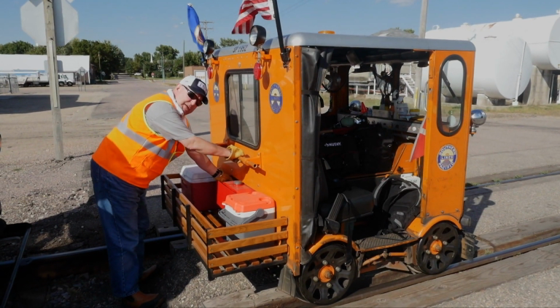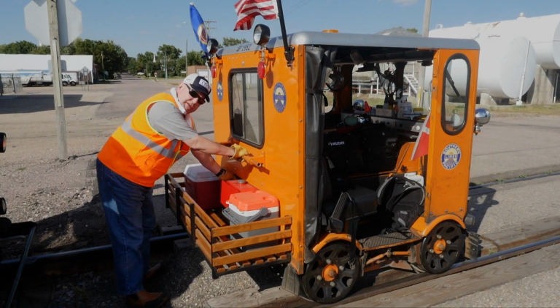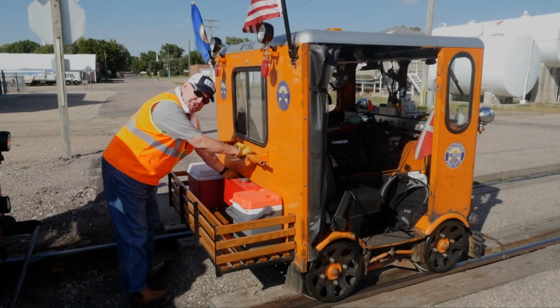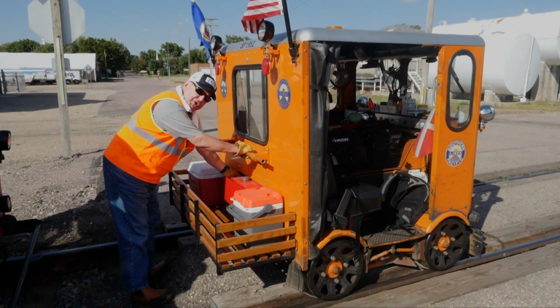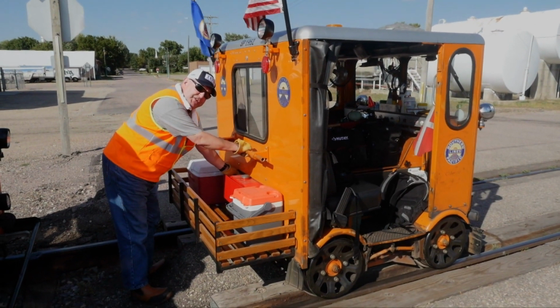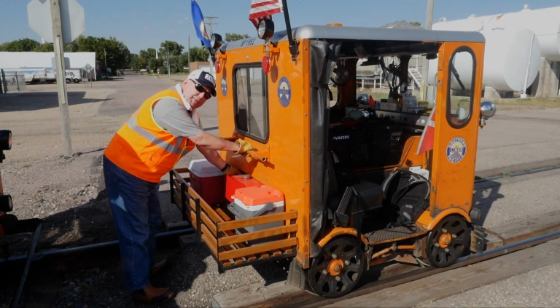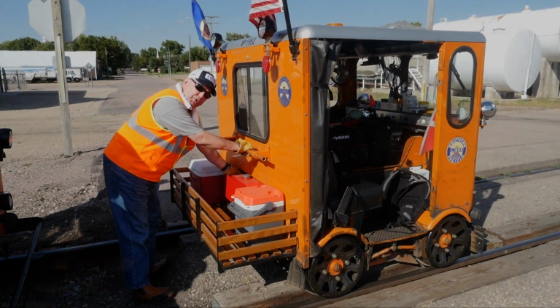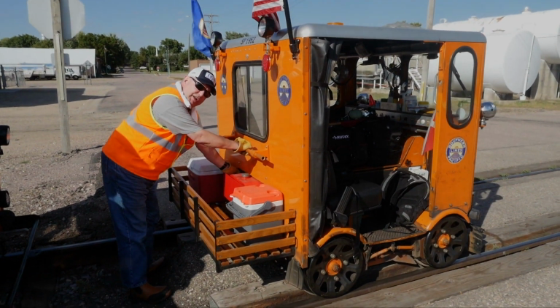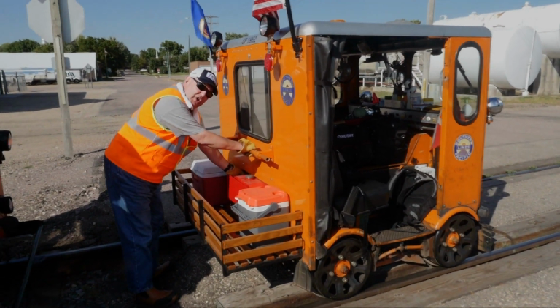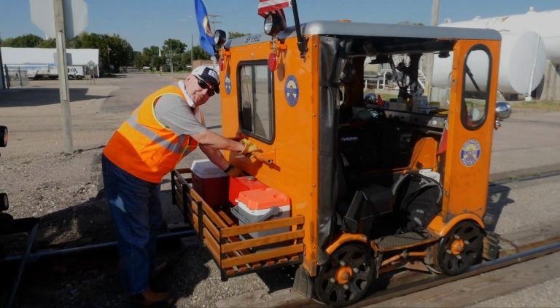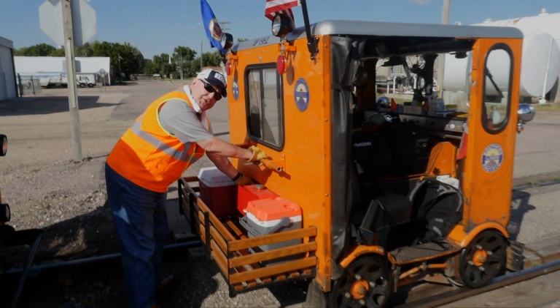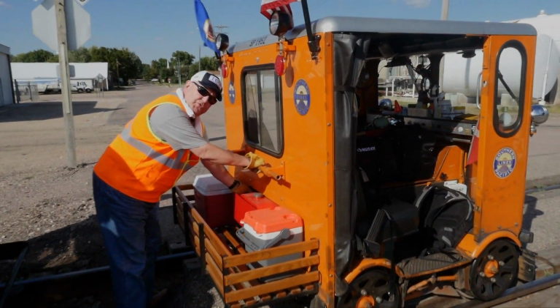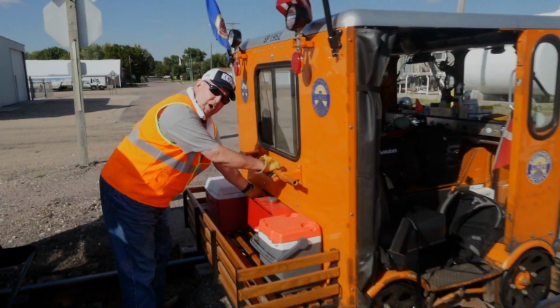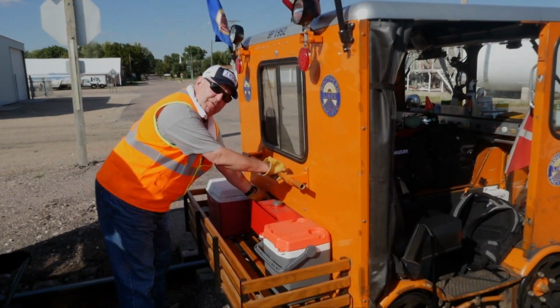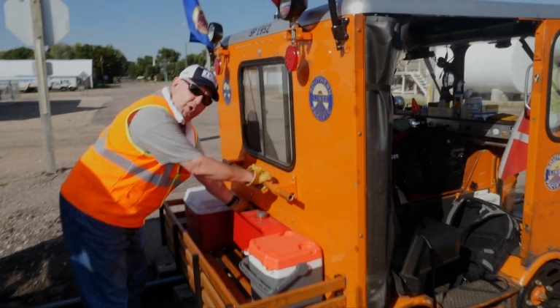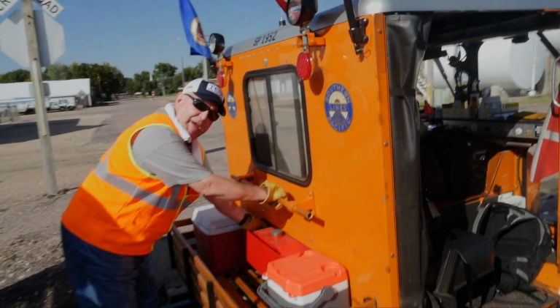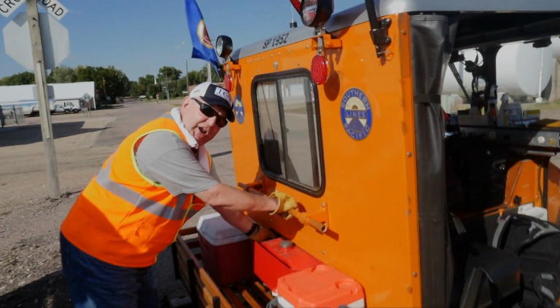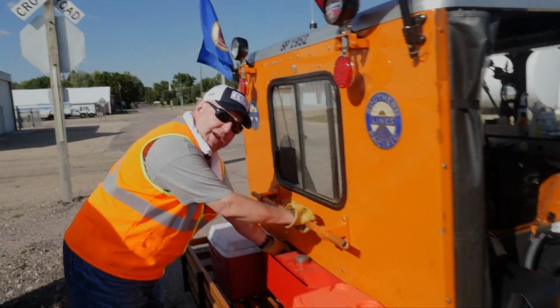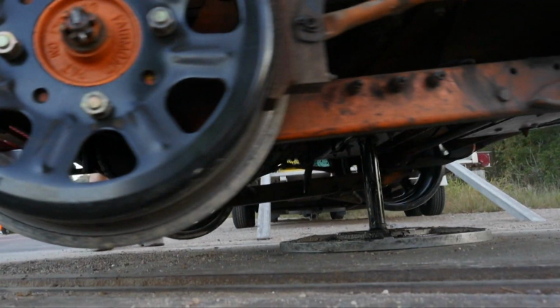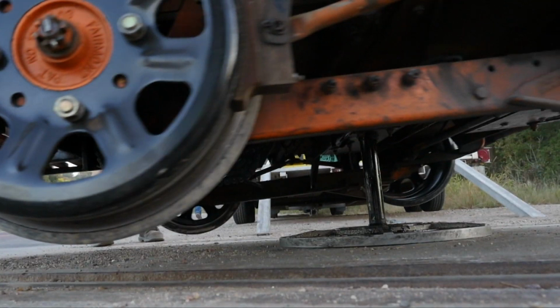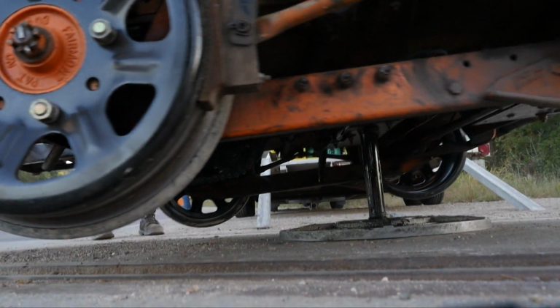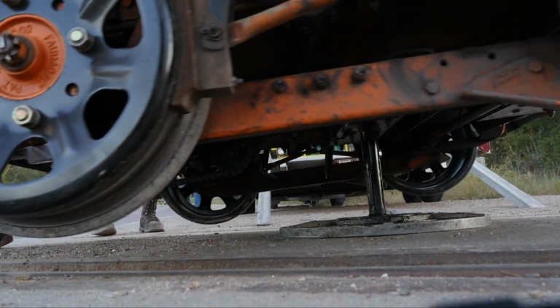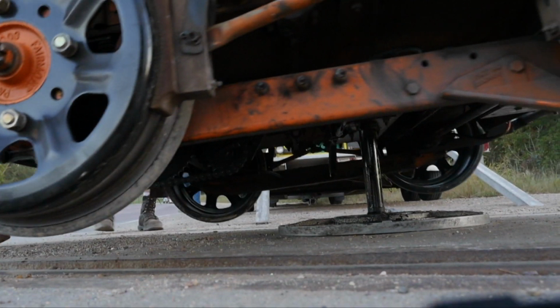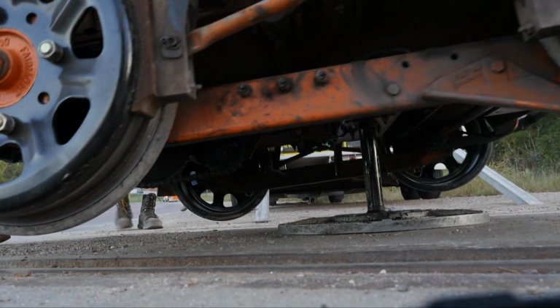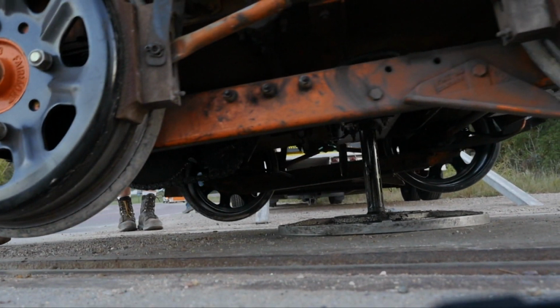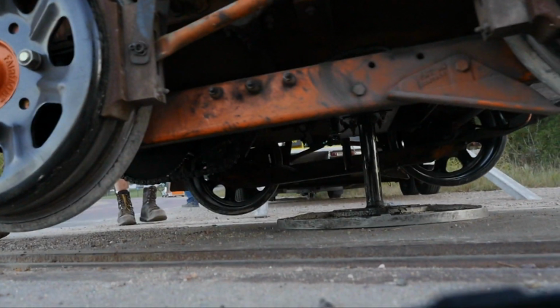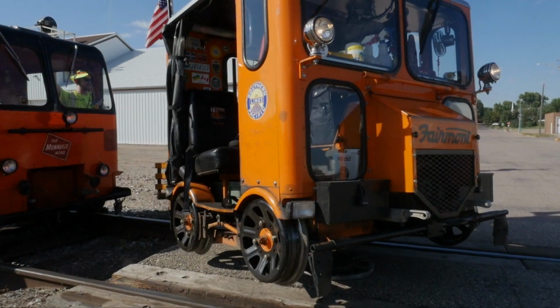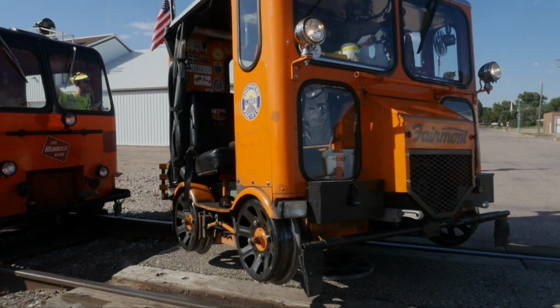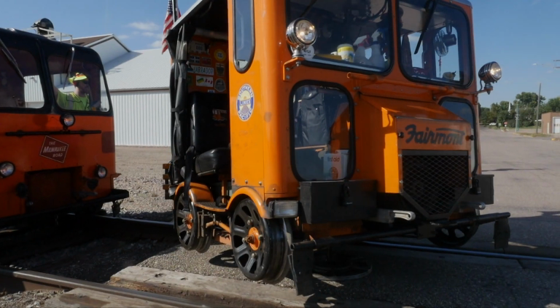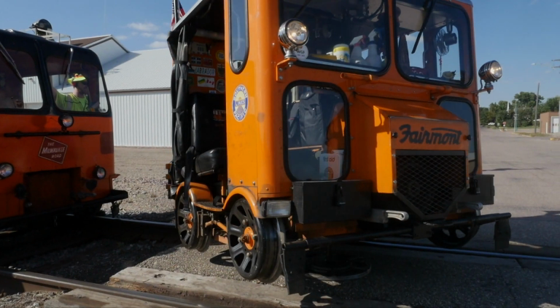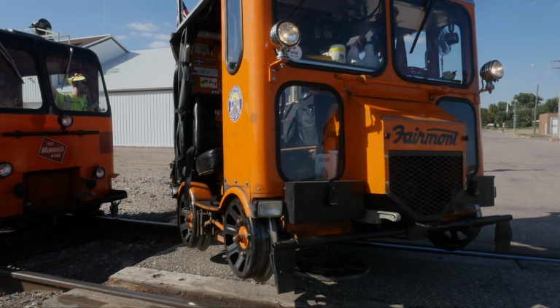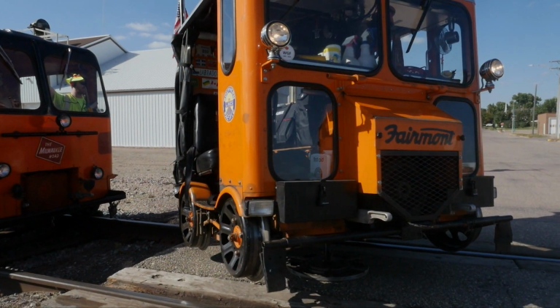It's a turntable that runs off the 12-volt battery. It saves your back.